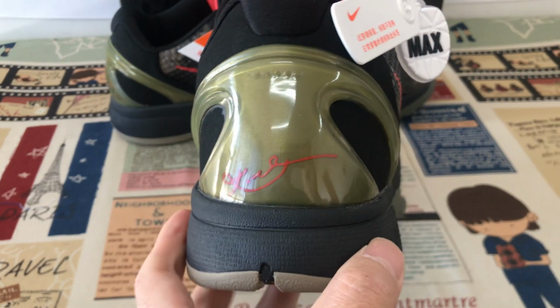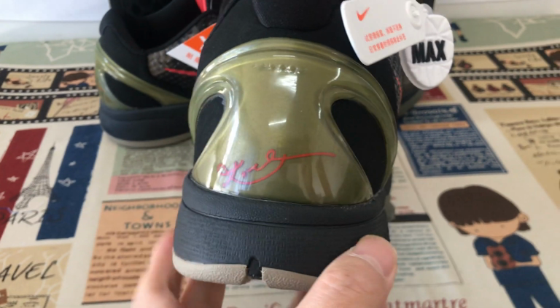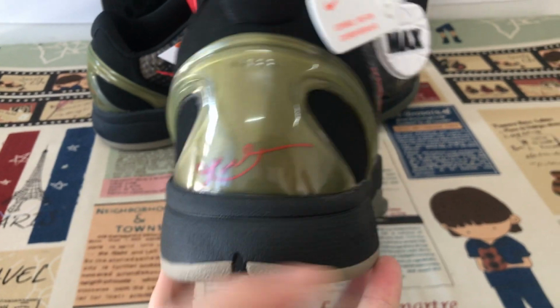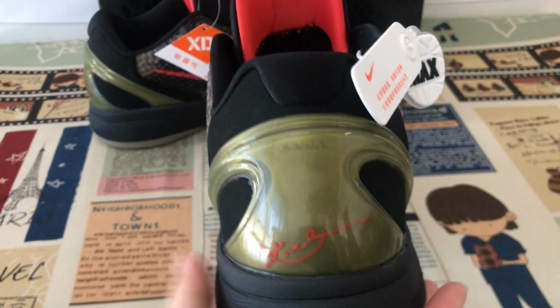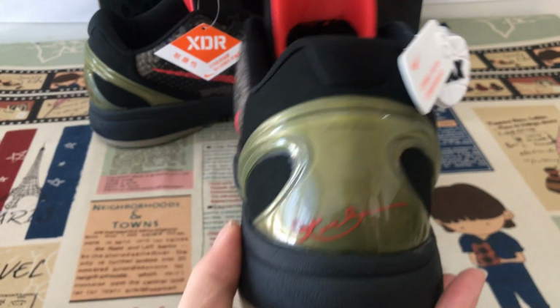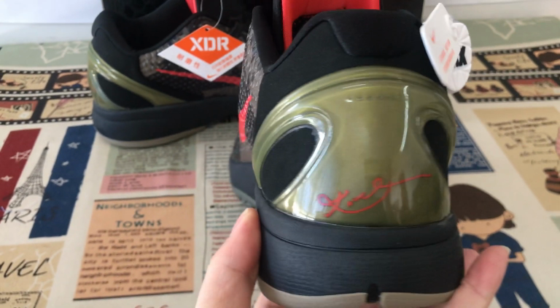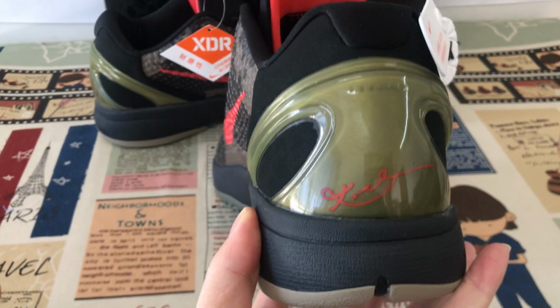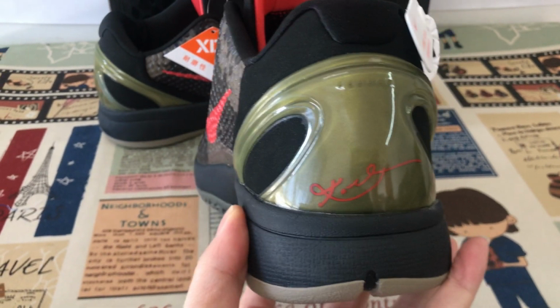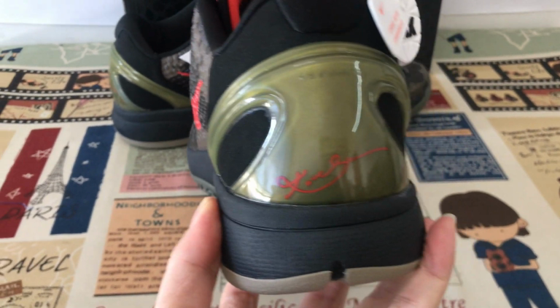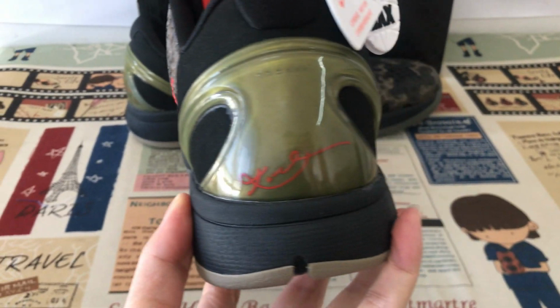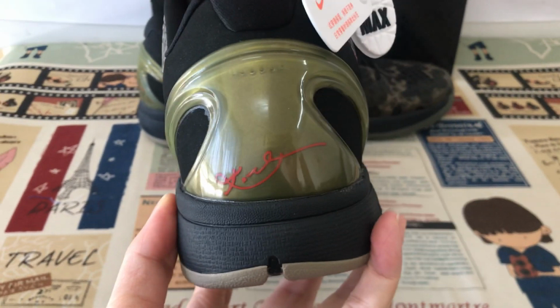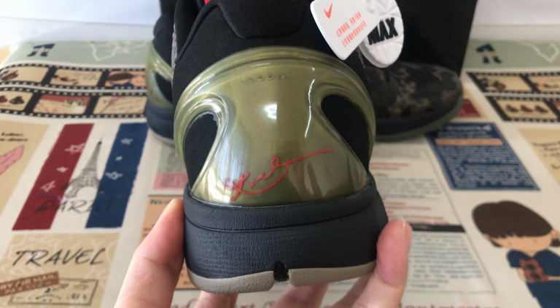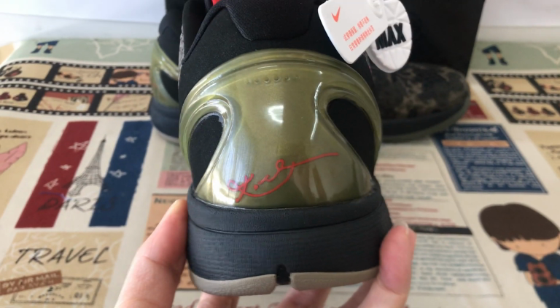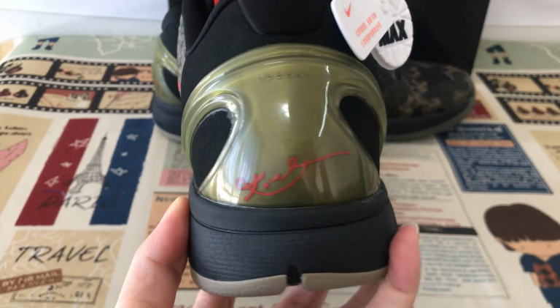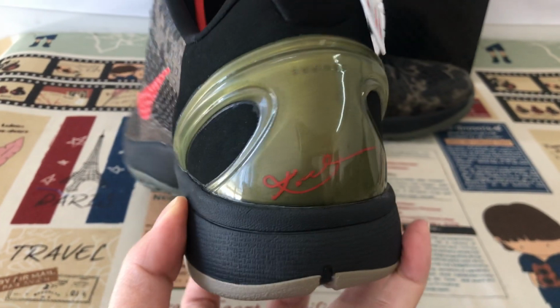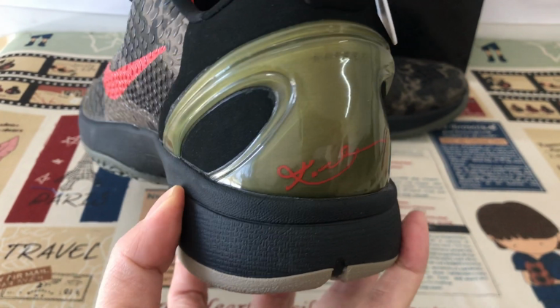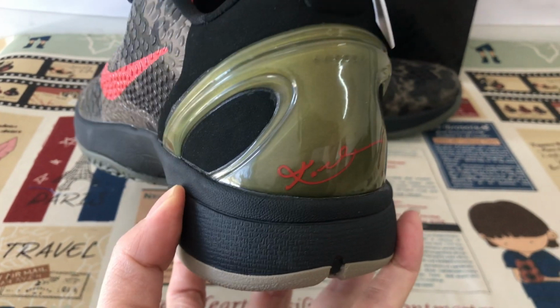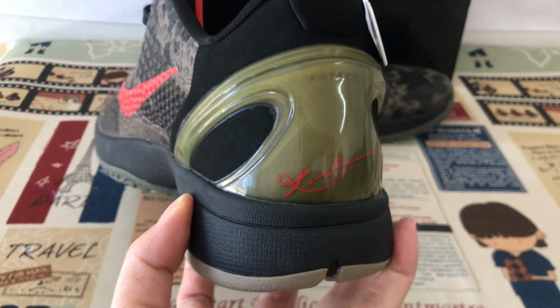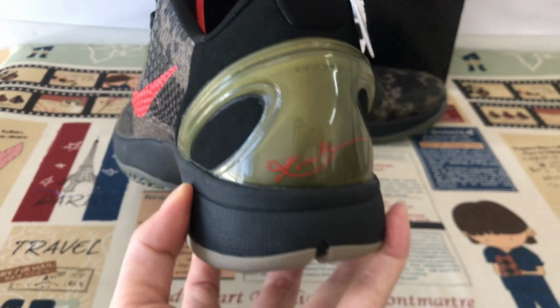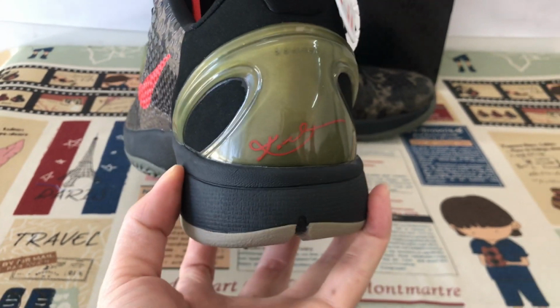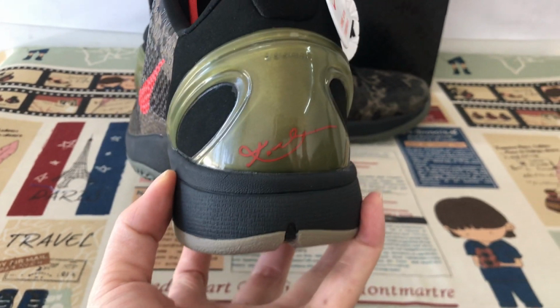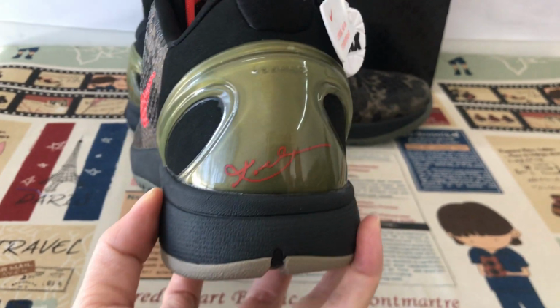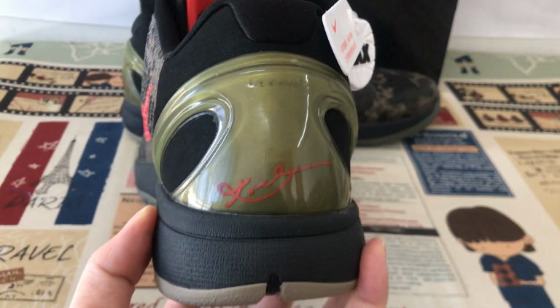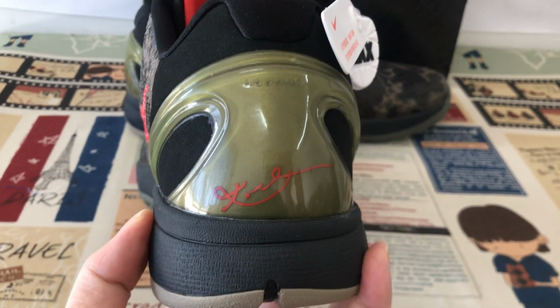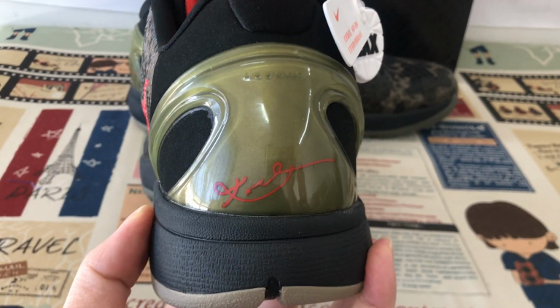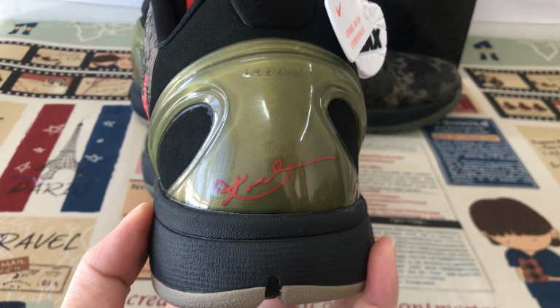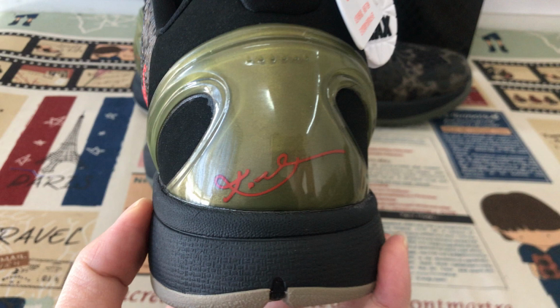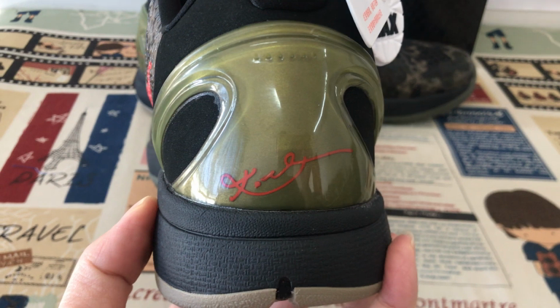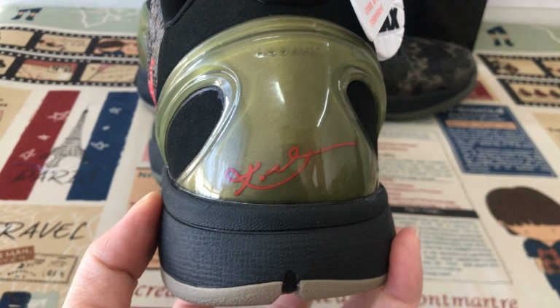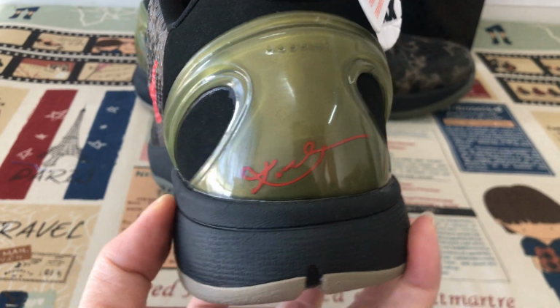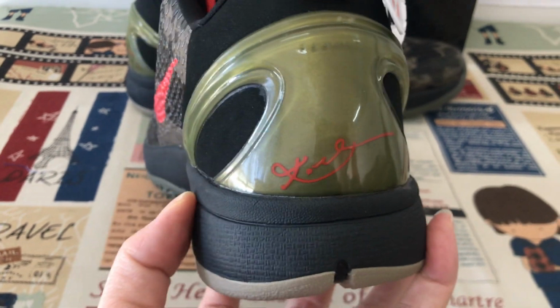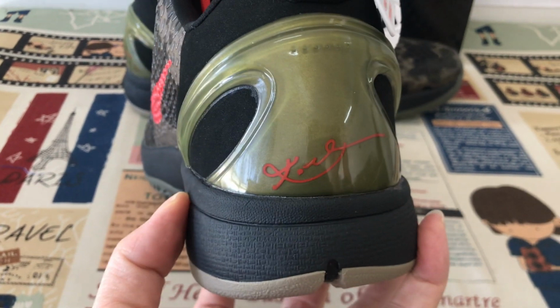Let me see the bag — the gold tip with red signature inside.